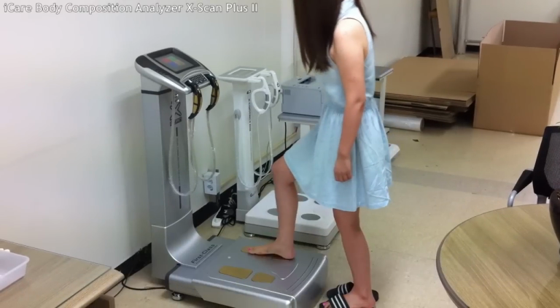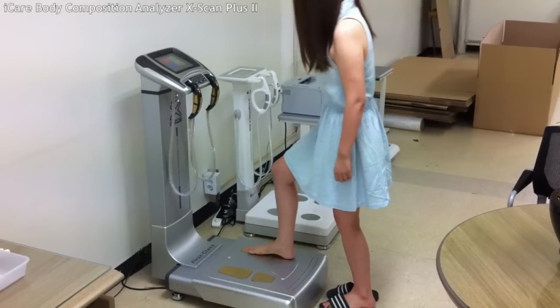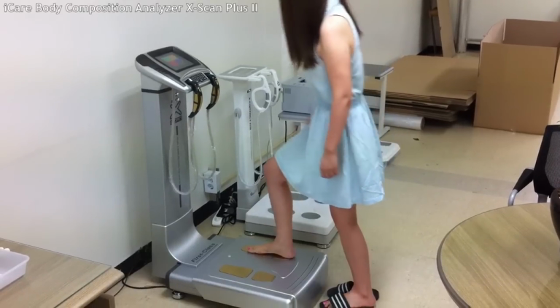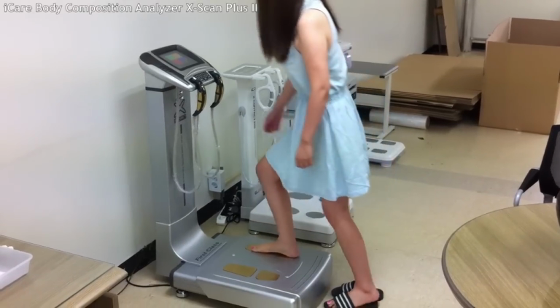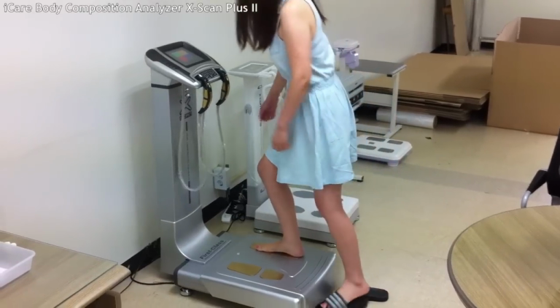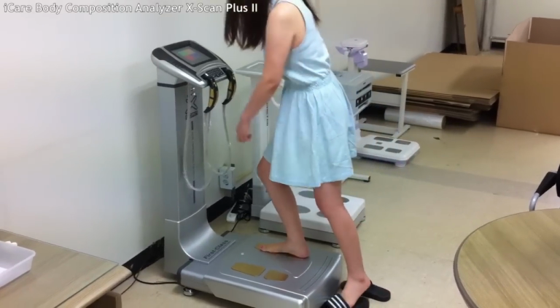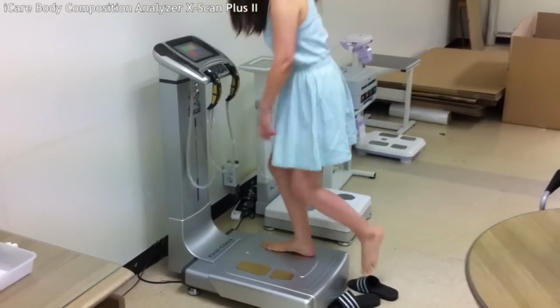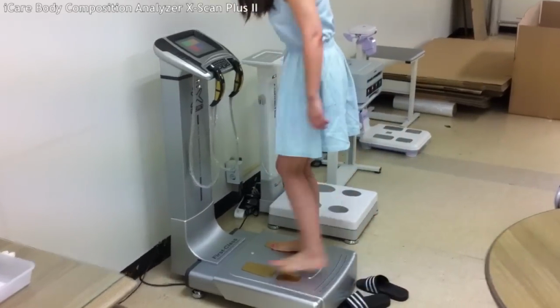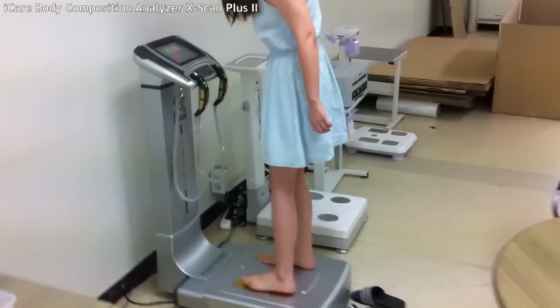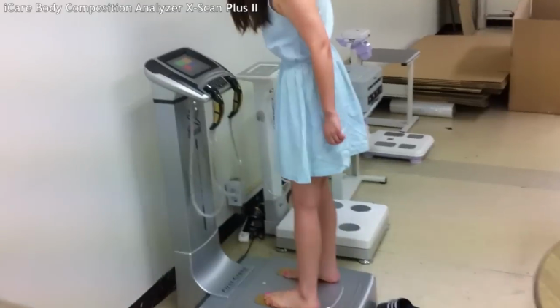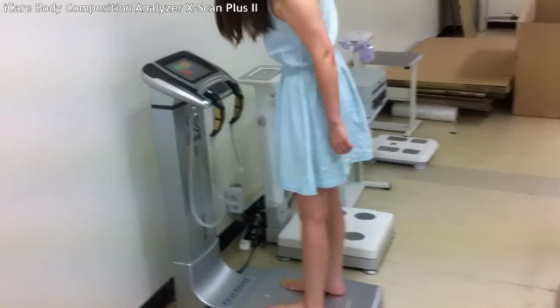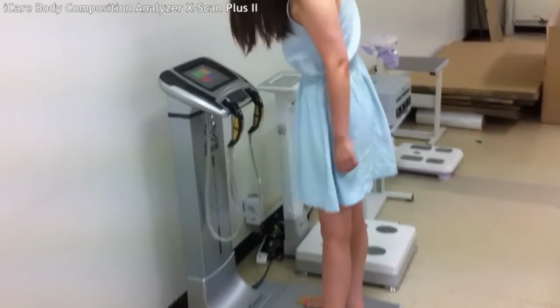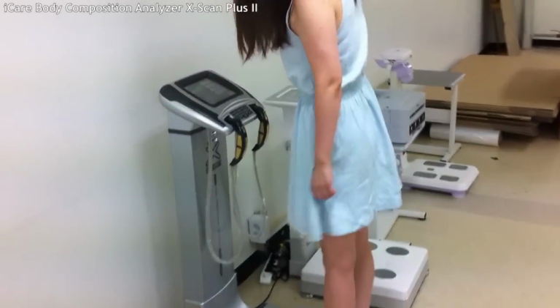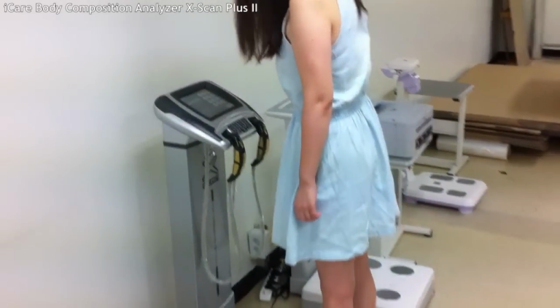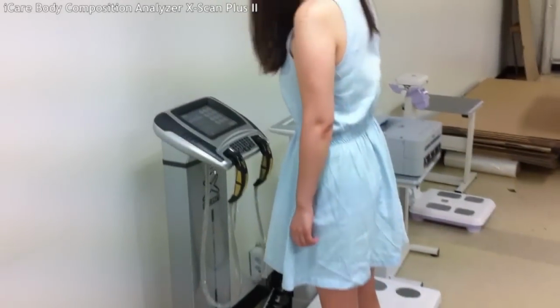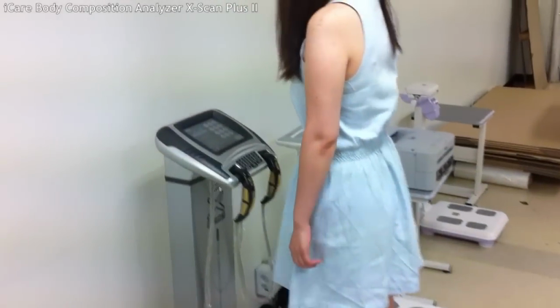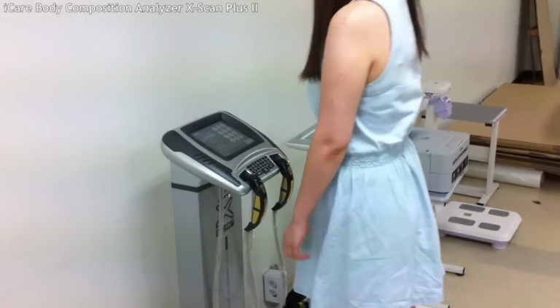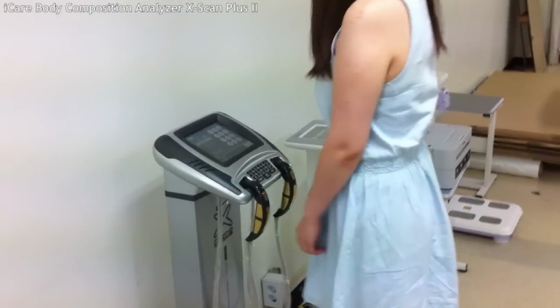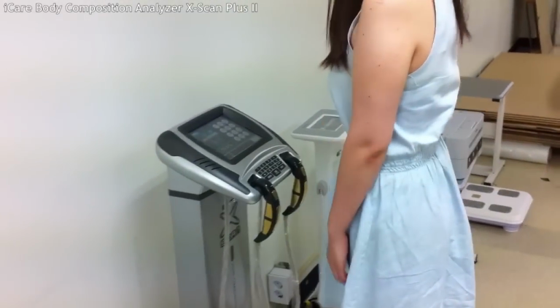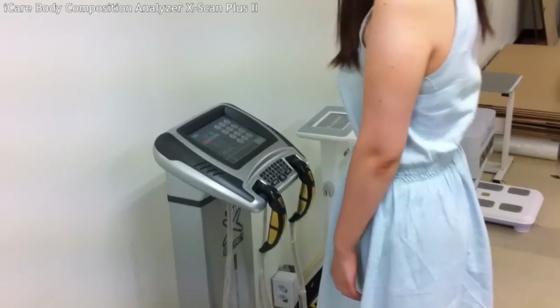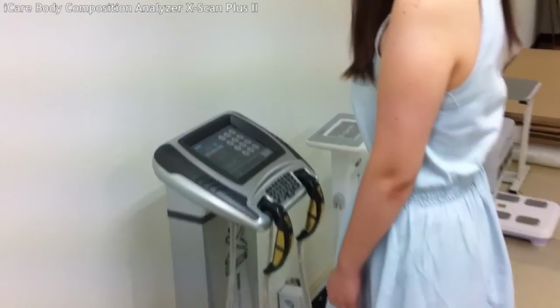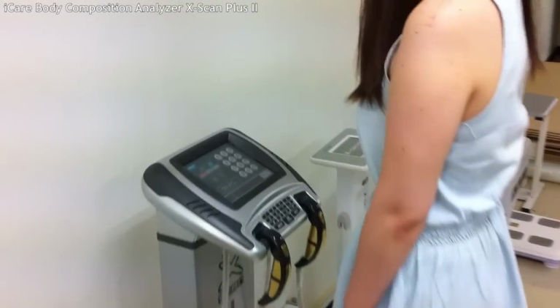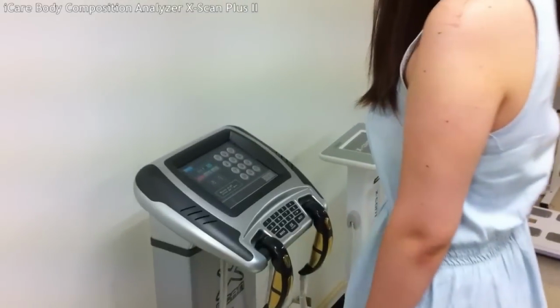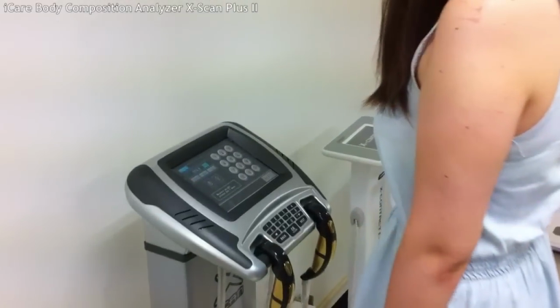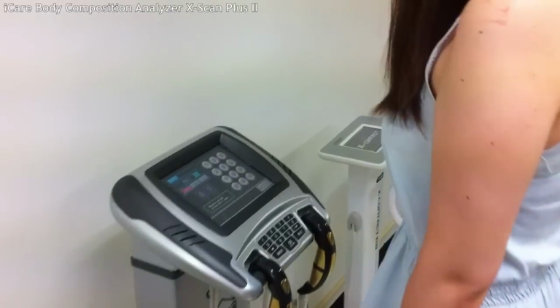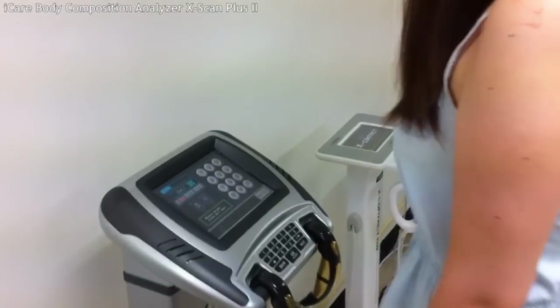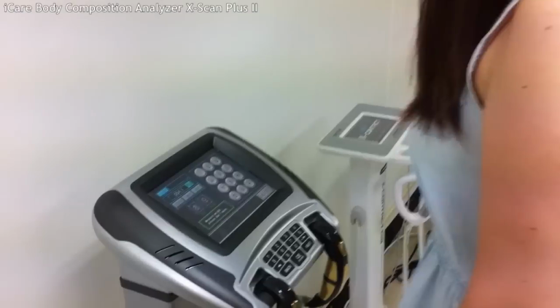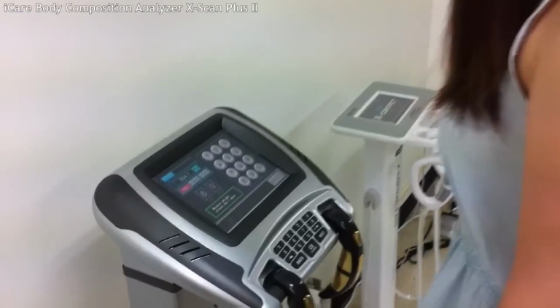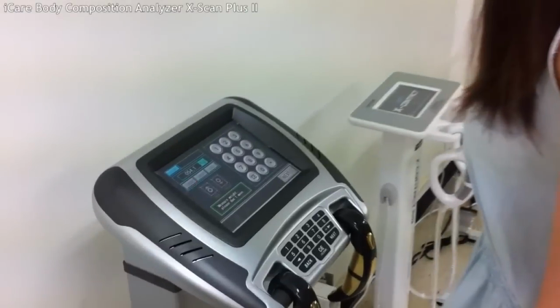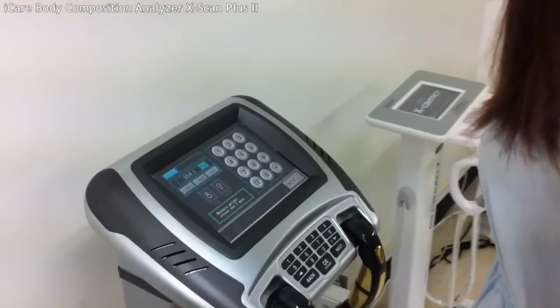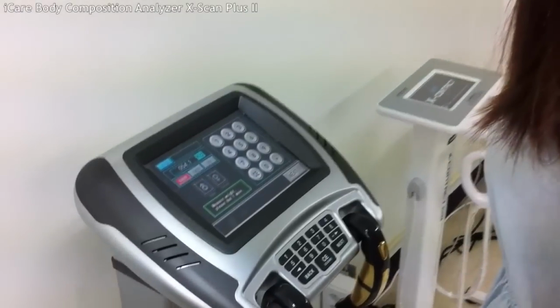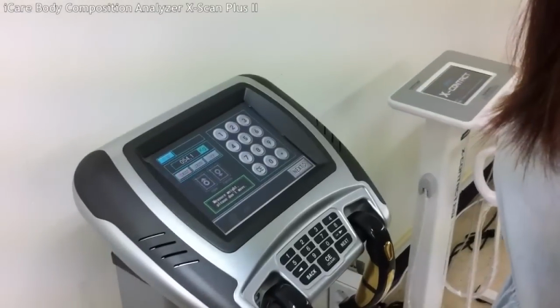When you are ready, stand on the equipment and measure your weight. The measurement will be automatically done.